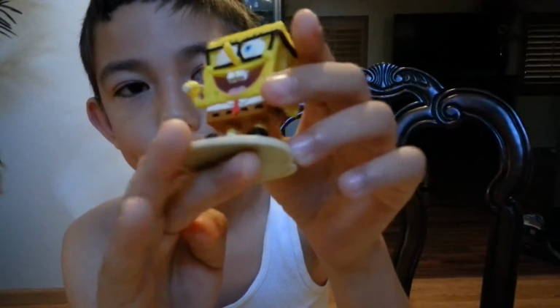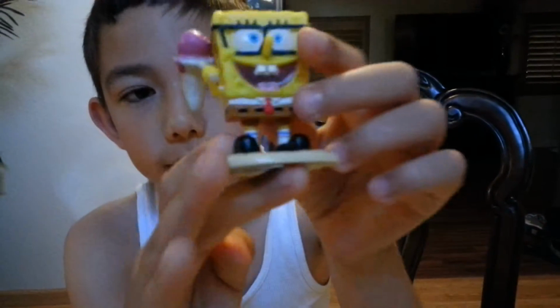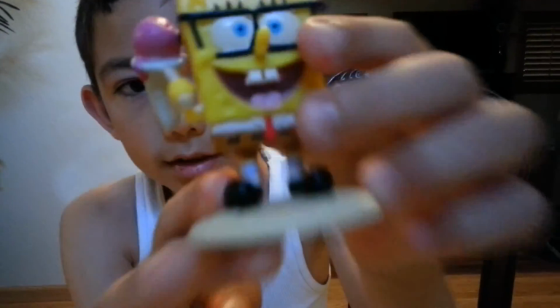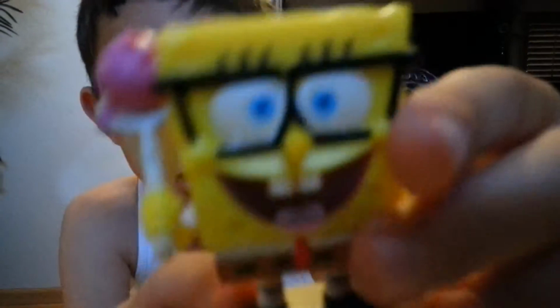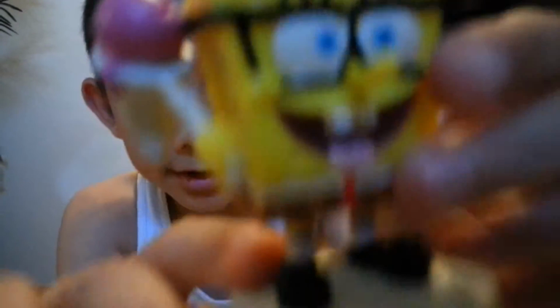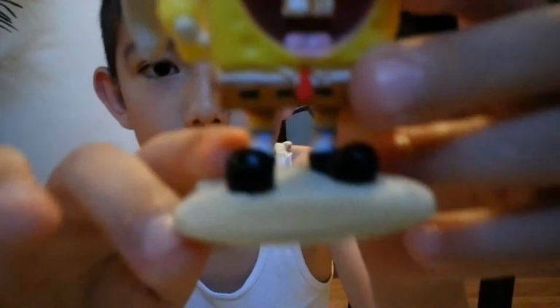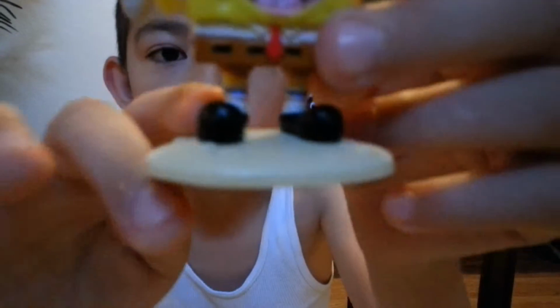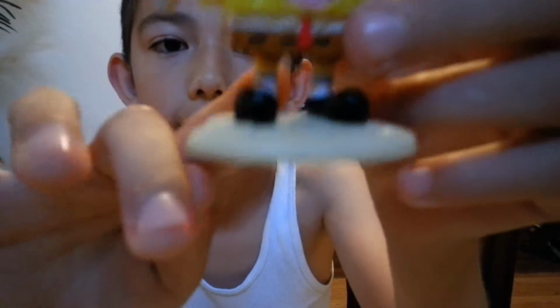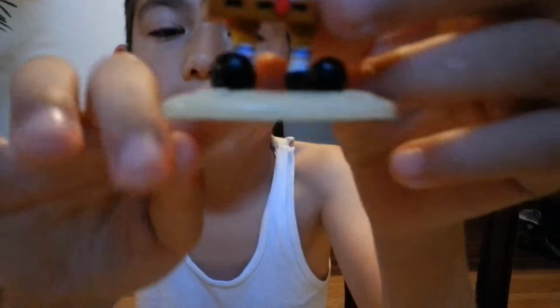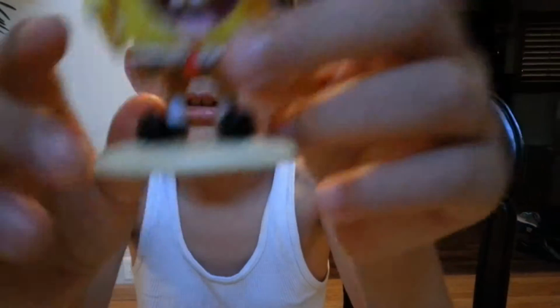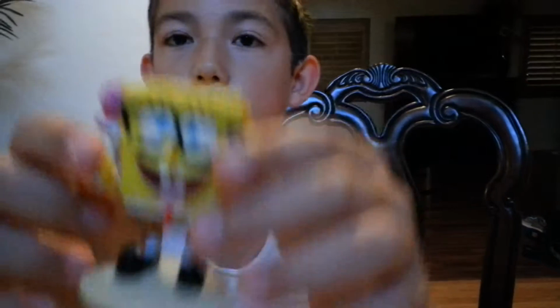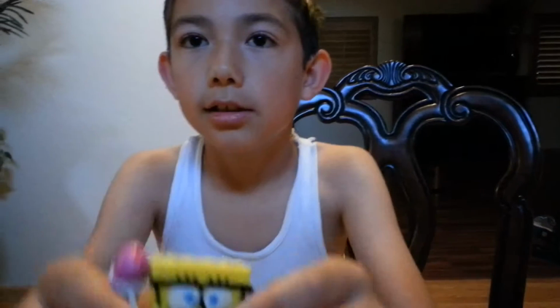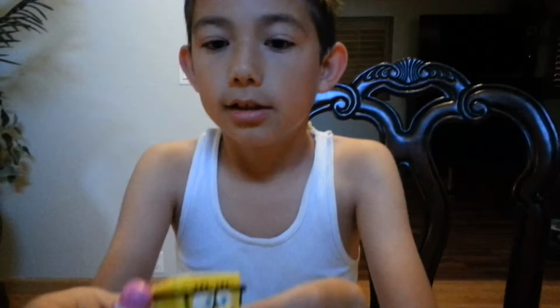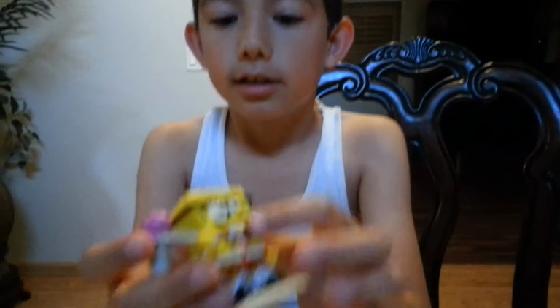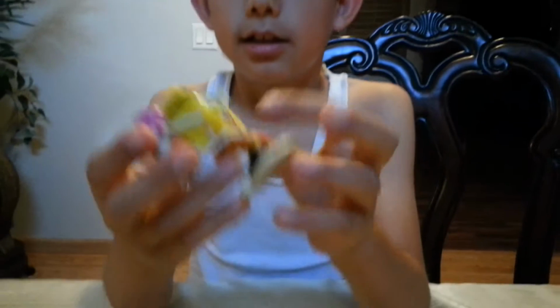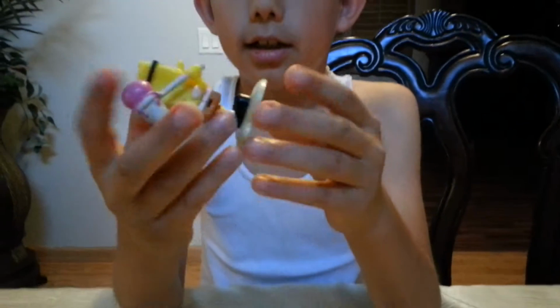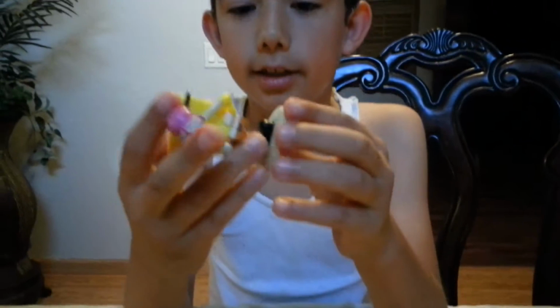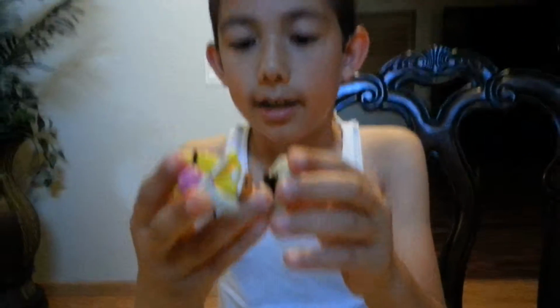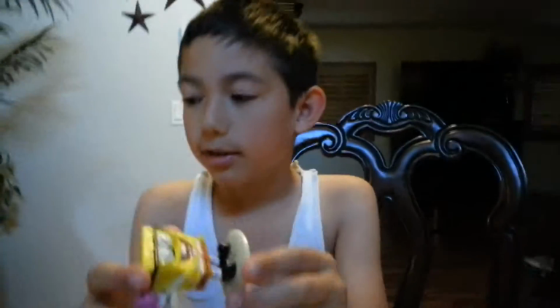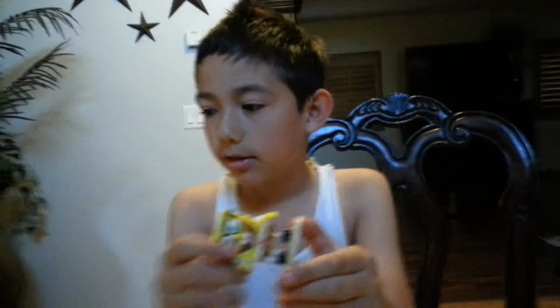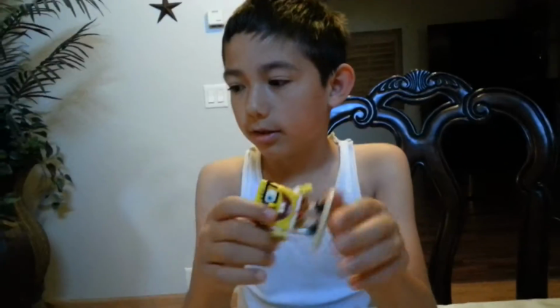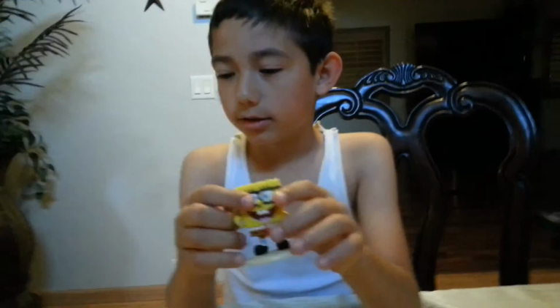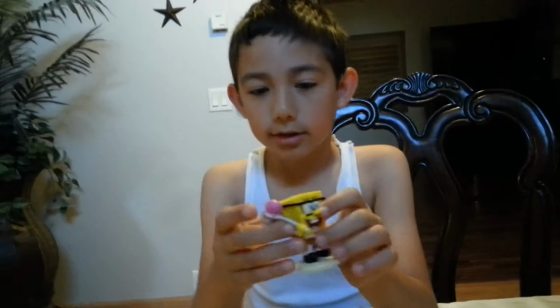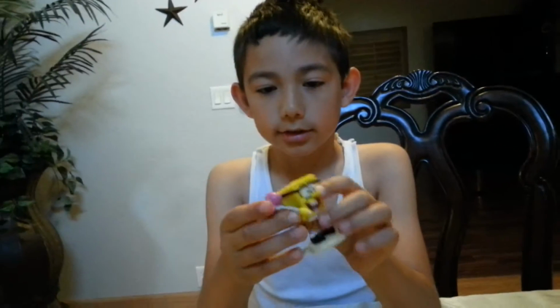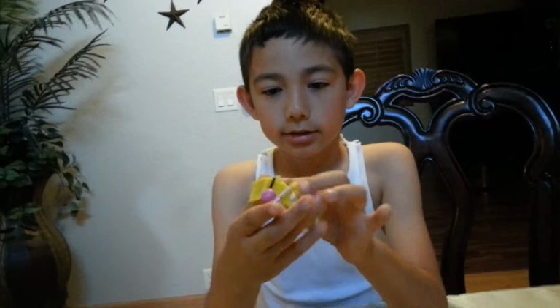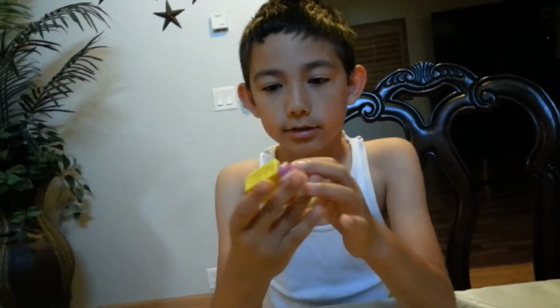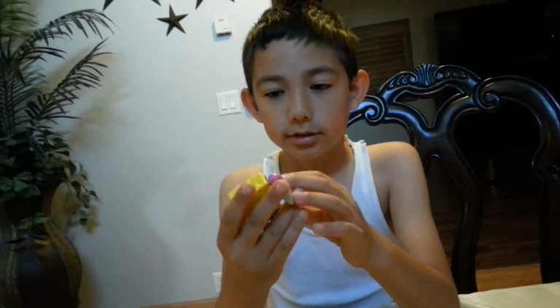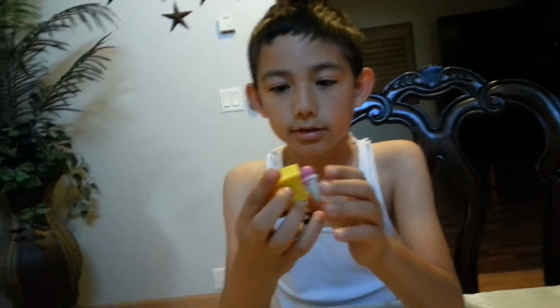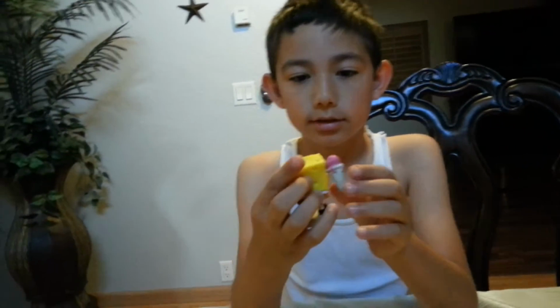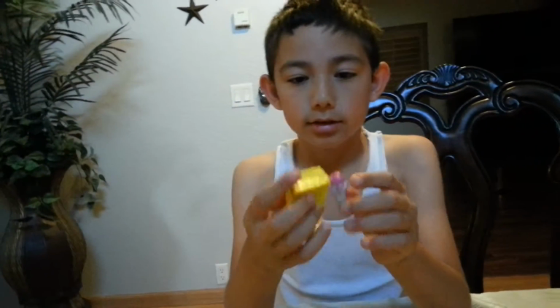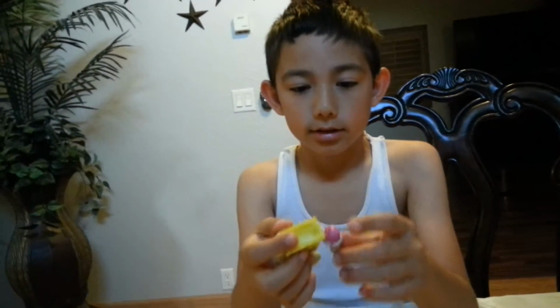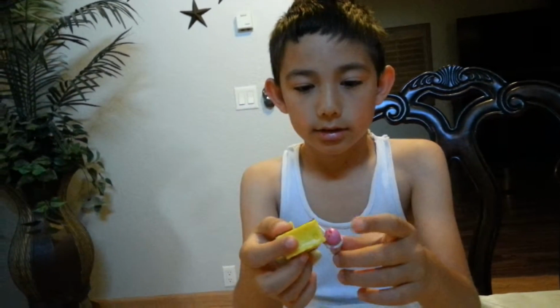Right there. And it kind of sucks. Okay, next.